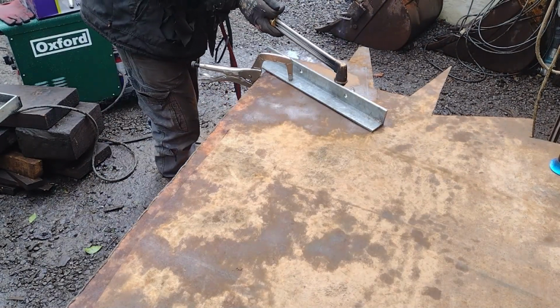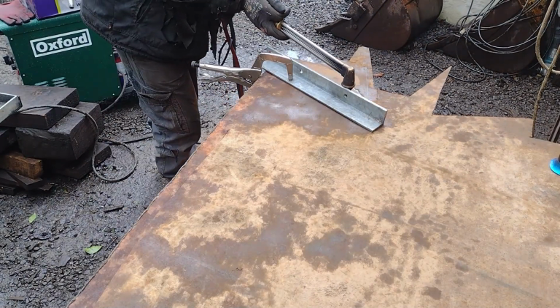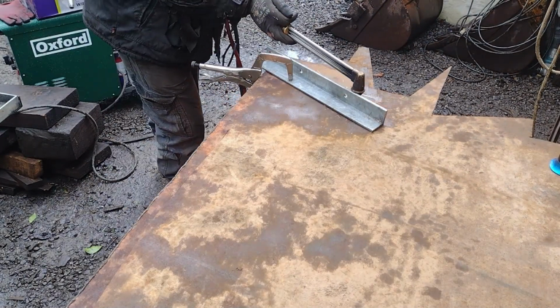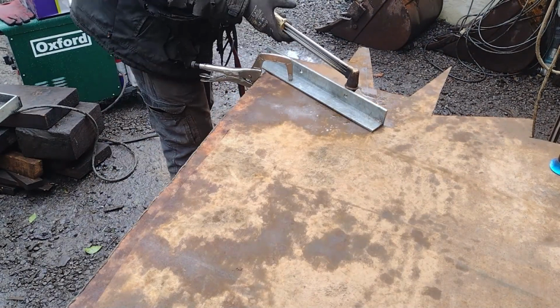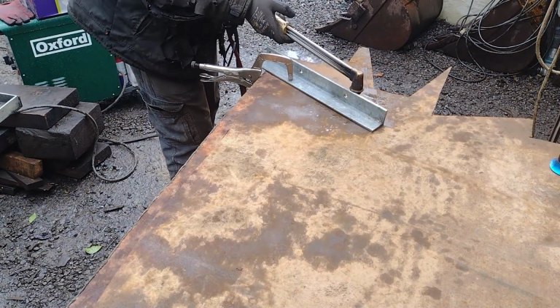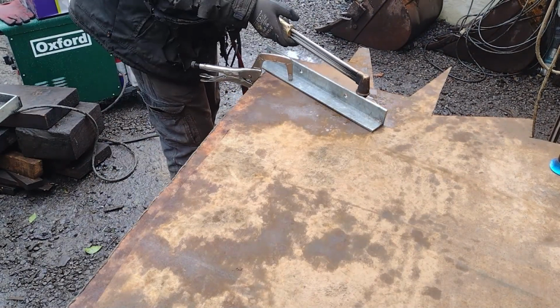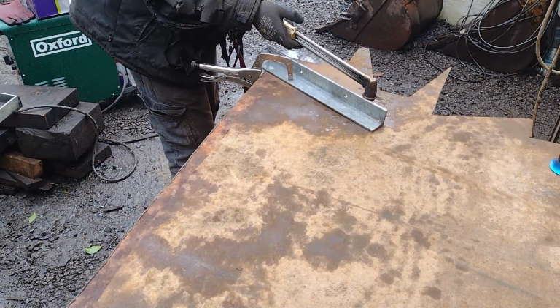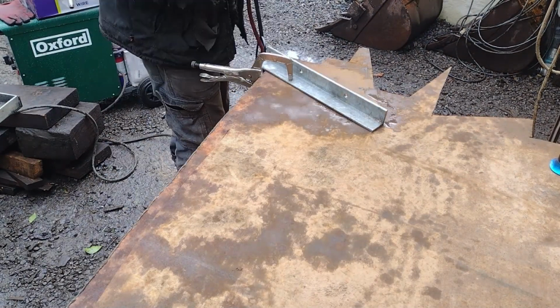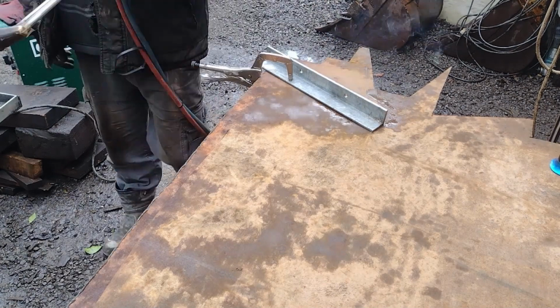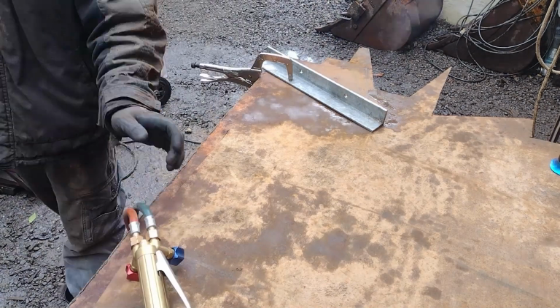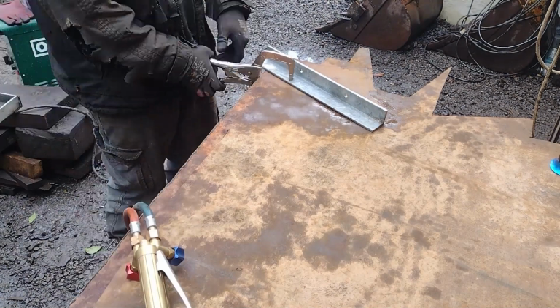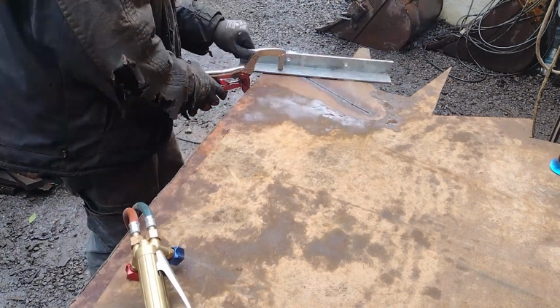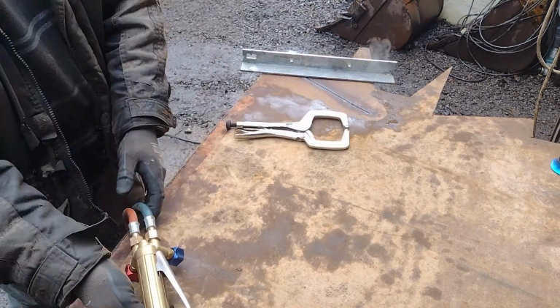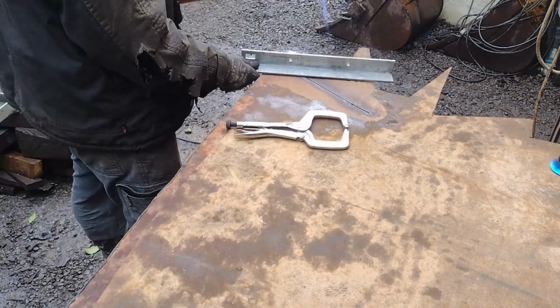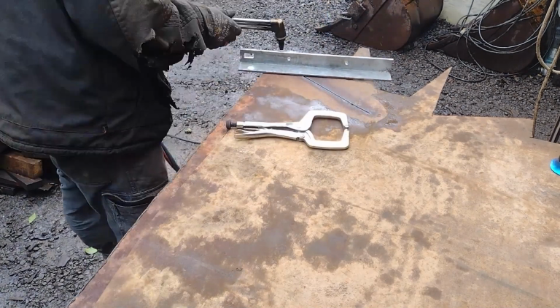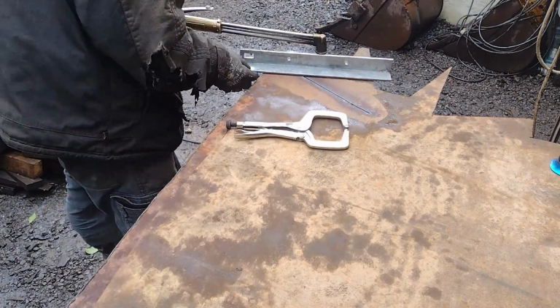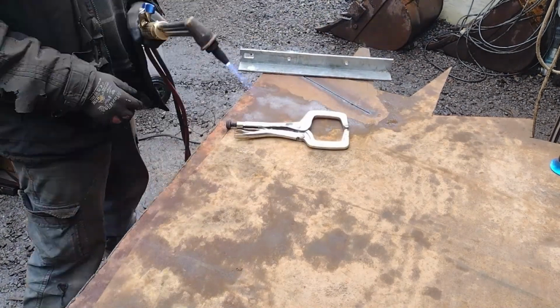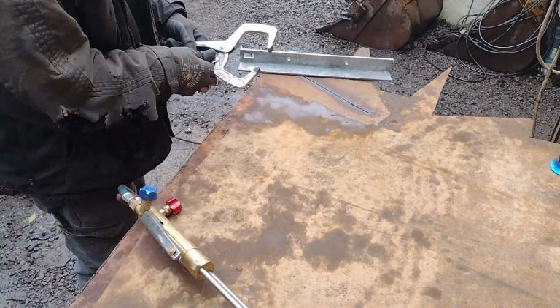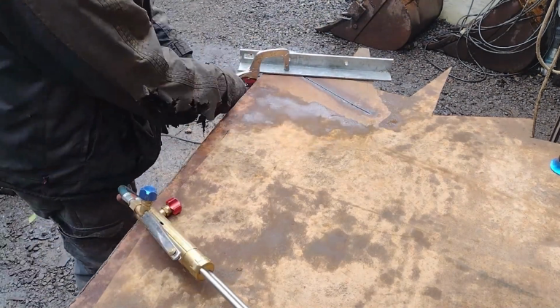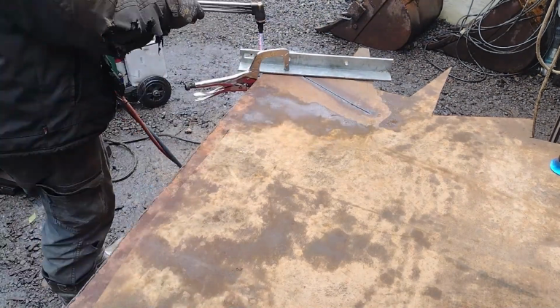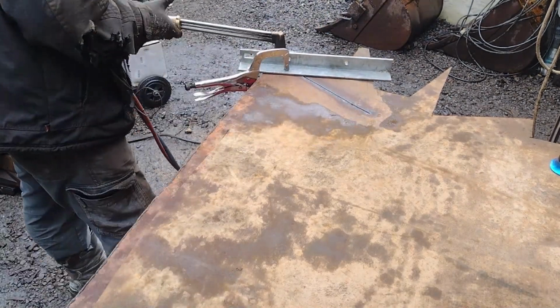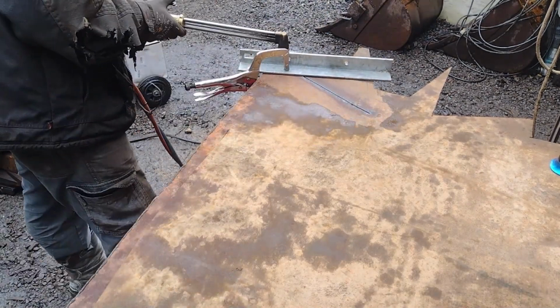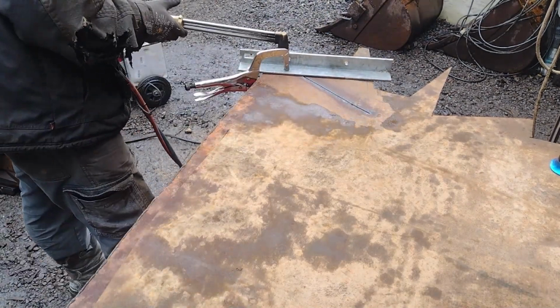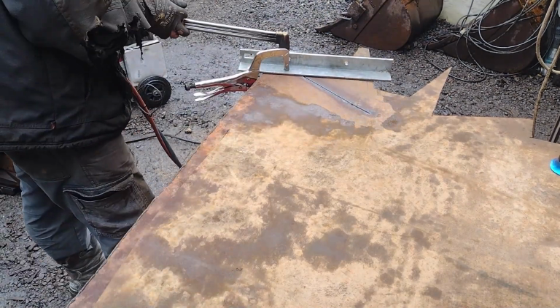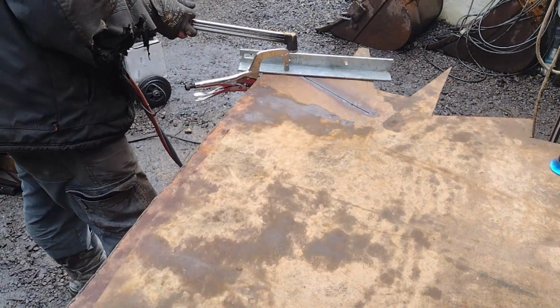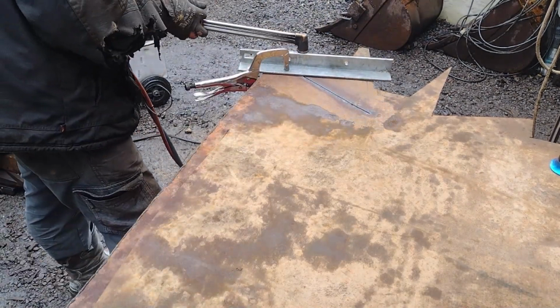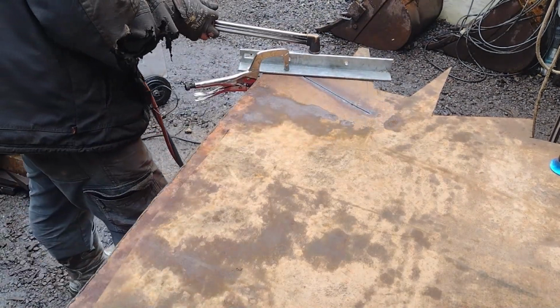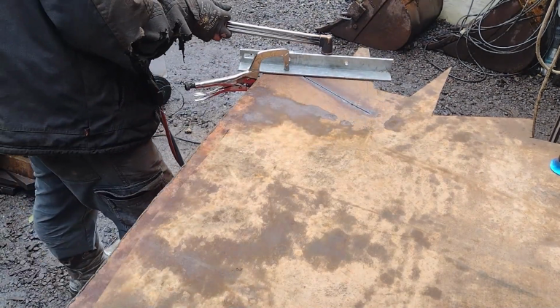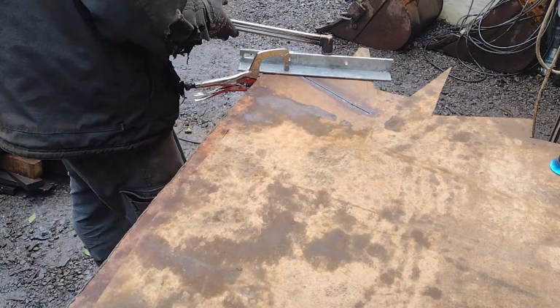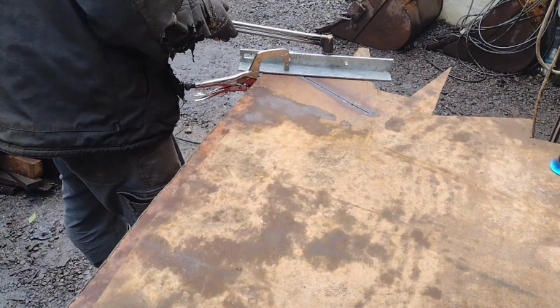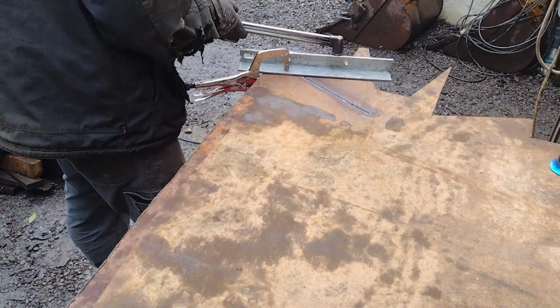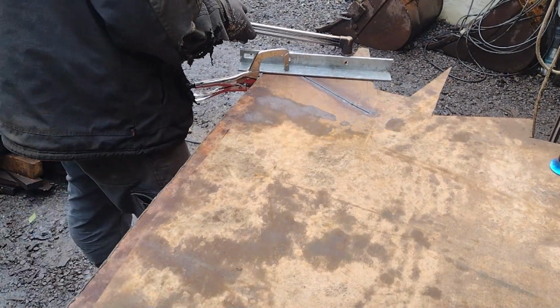Having already installed the fenders, we cut and attach strengtheners, which also function as steps.